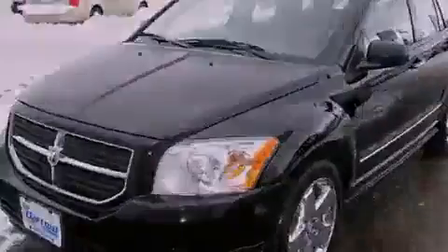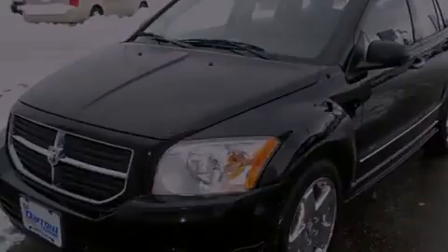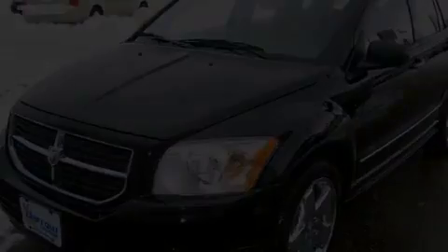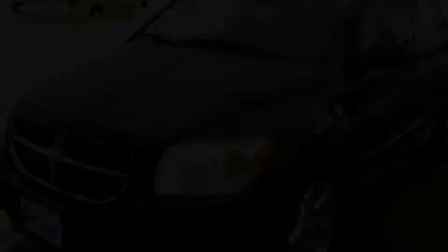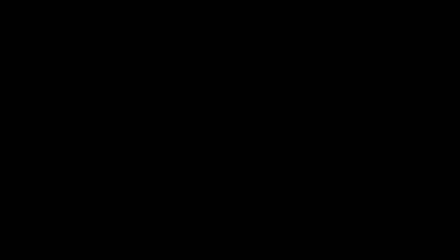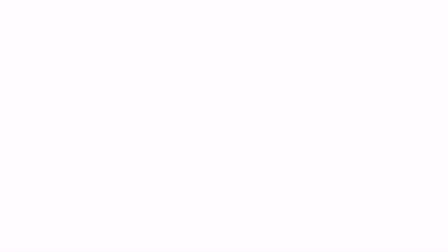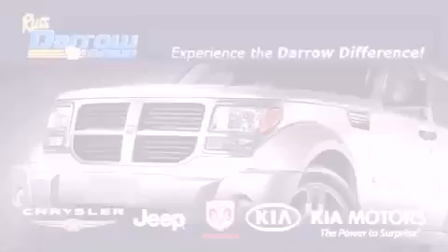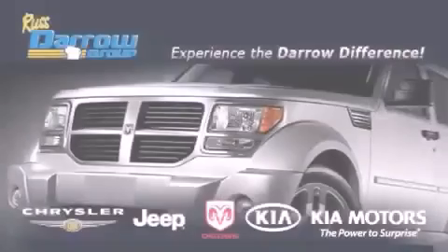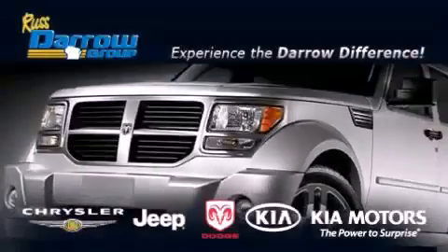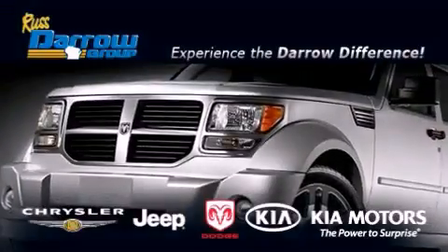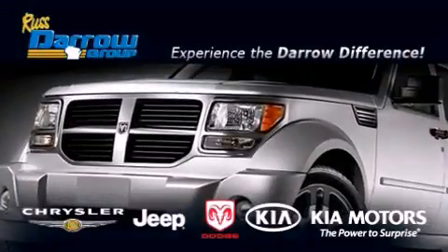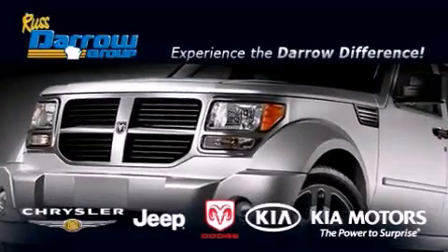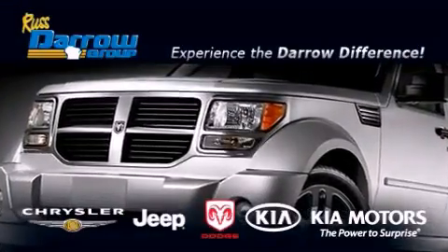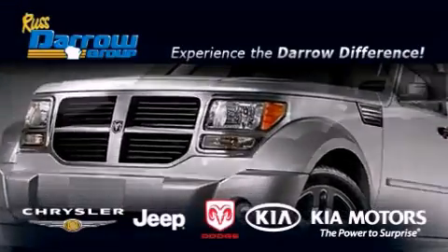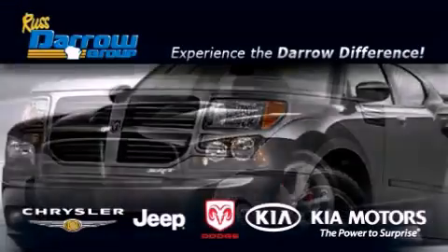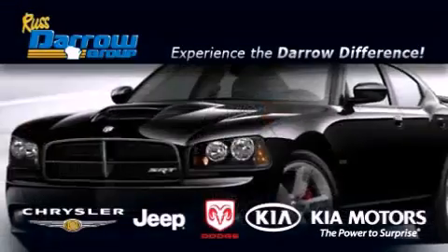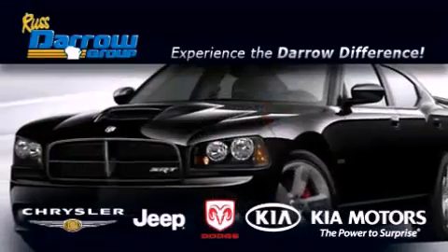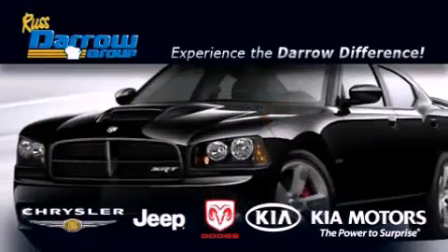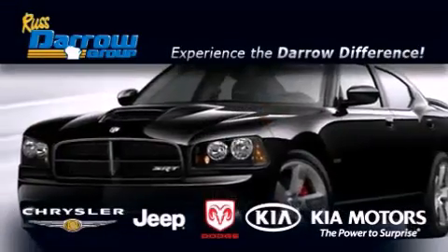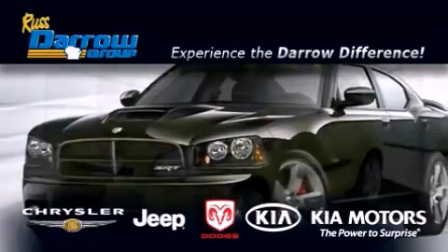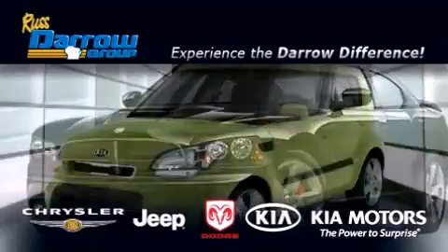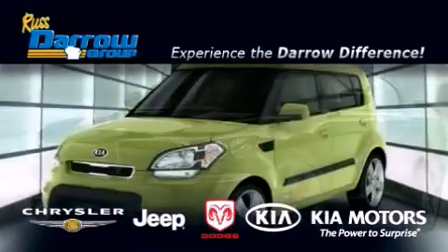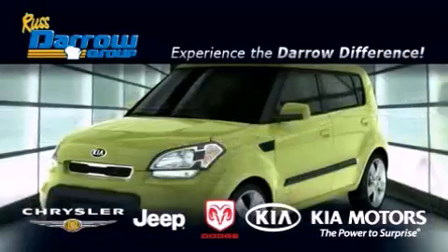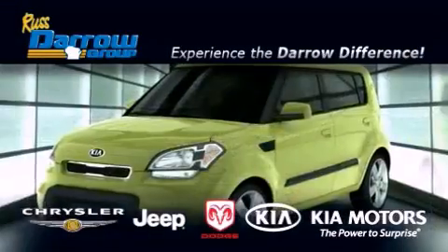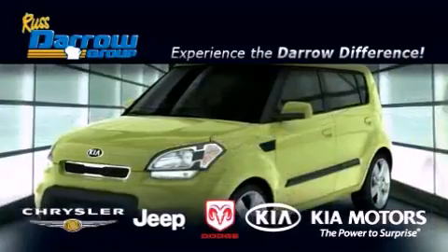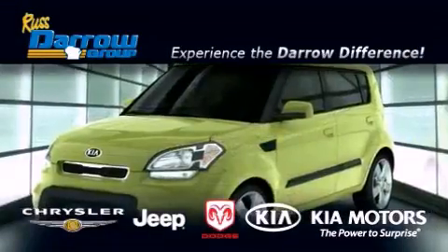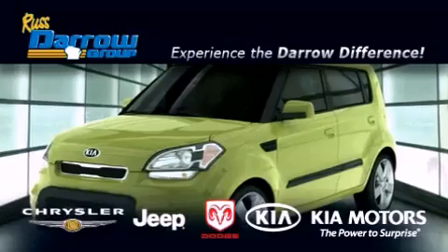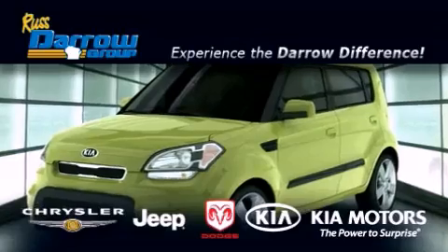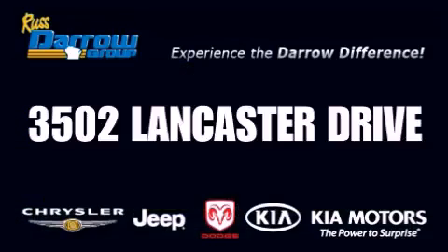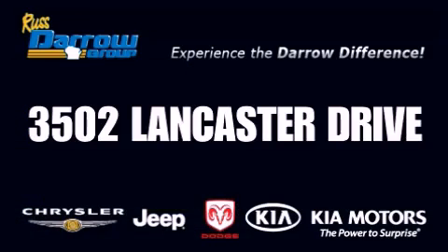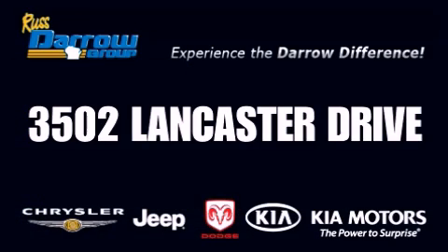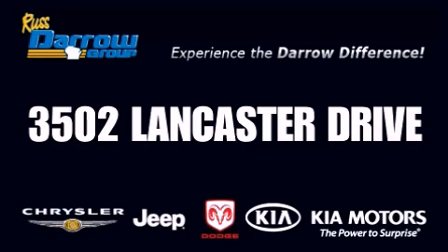Get the Darrell difference today only at Russ Darrell Kia Chrysler Jeep Dodge Madison. Russ Darrell.